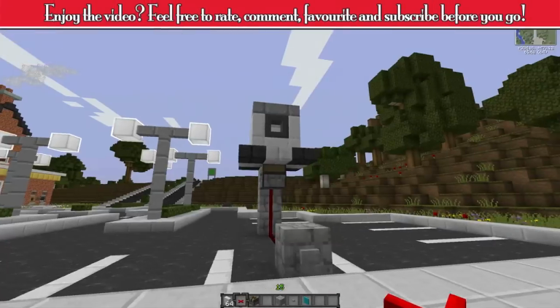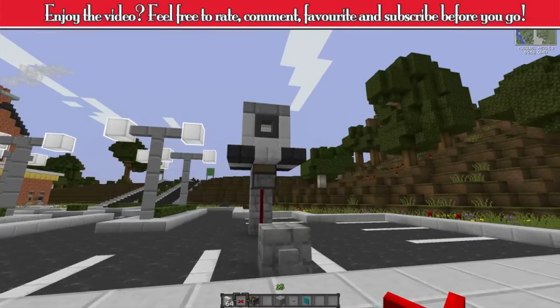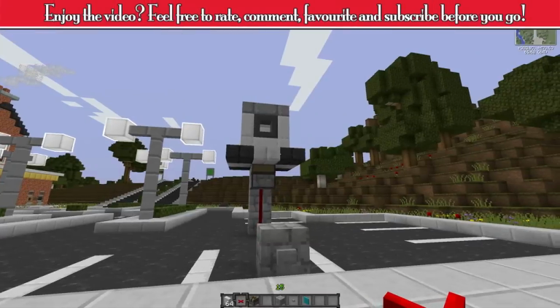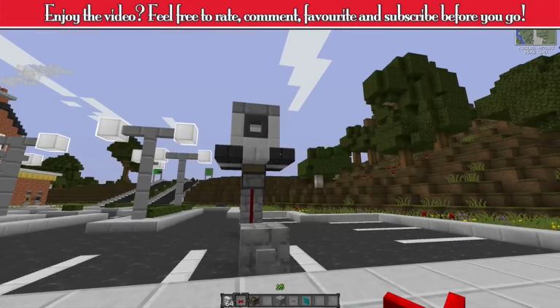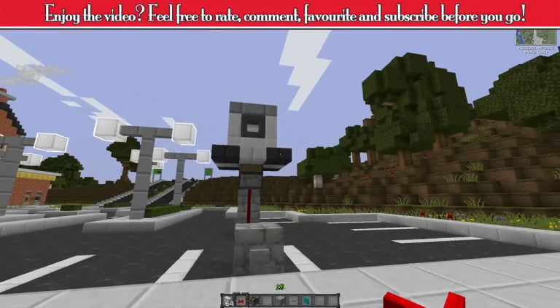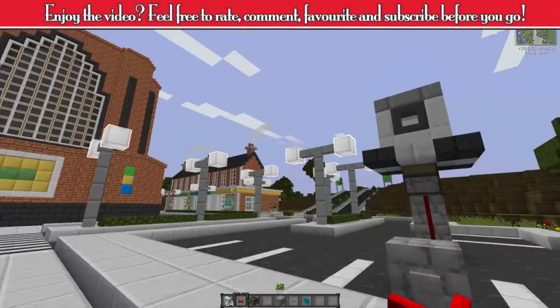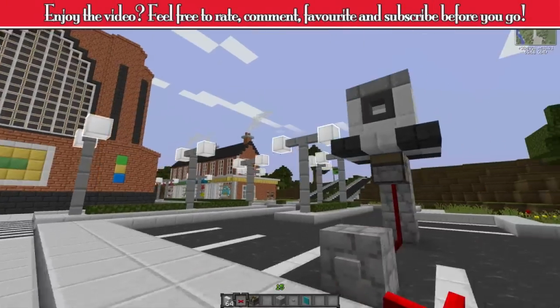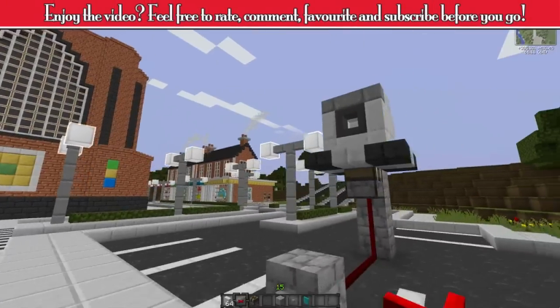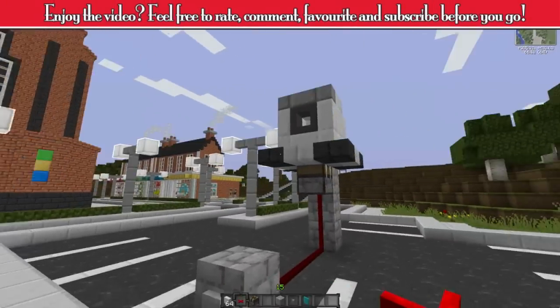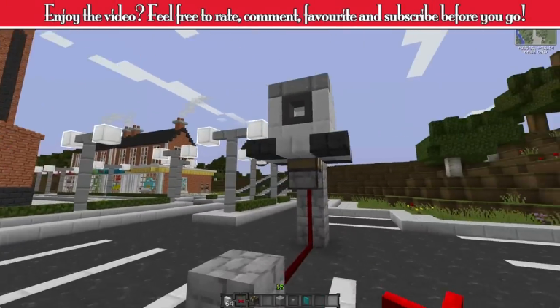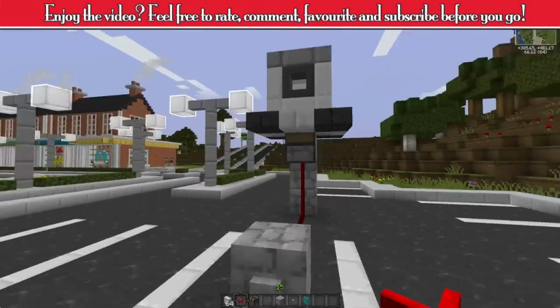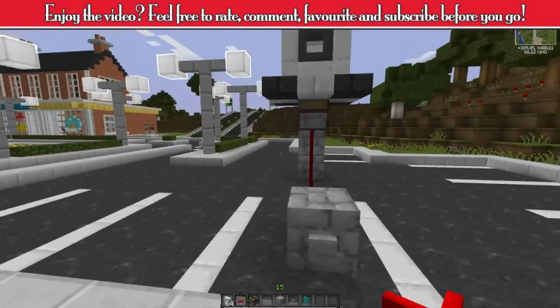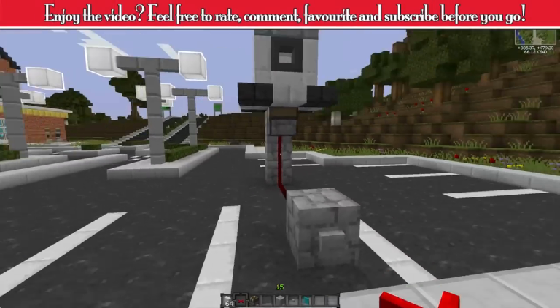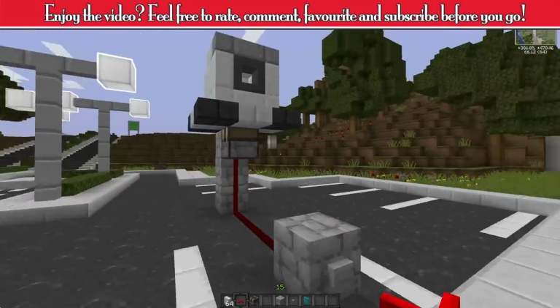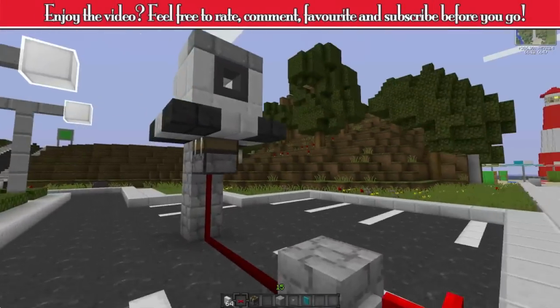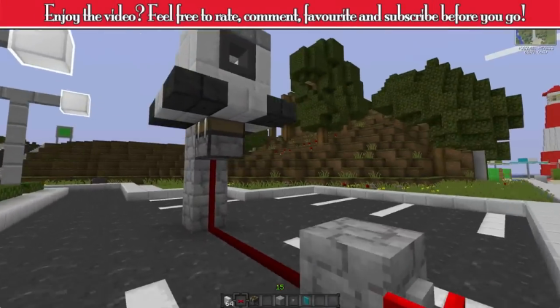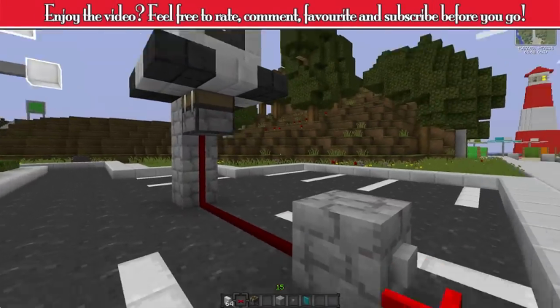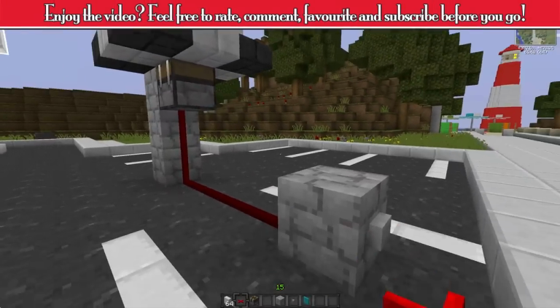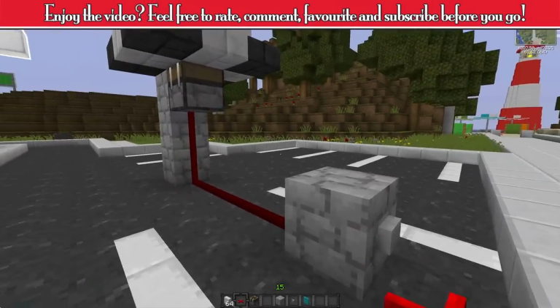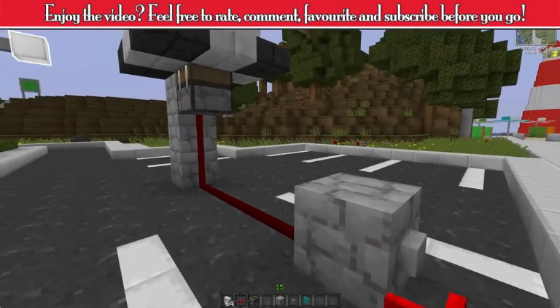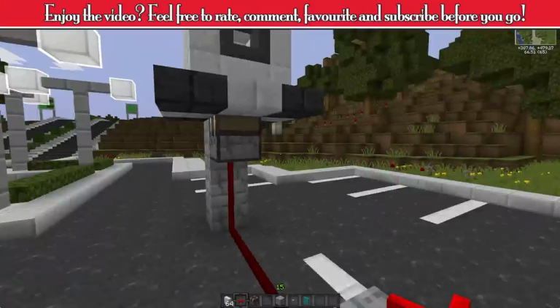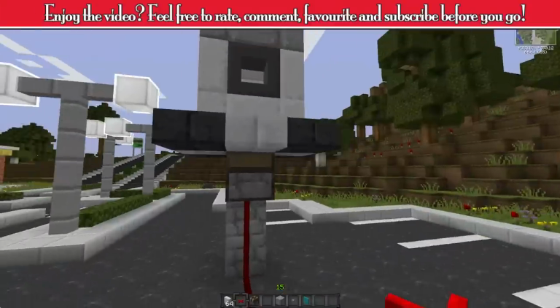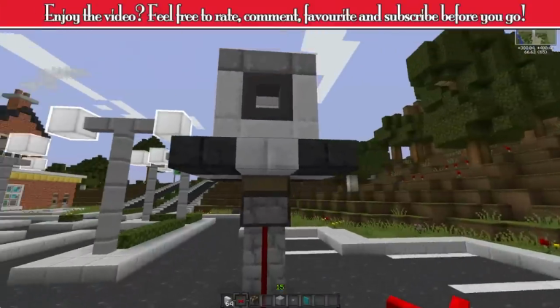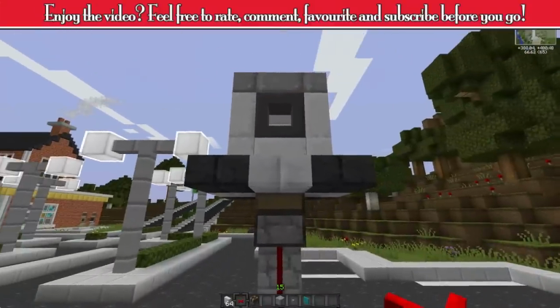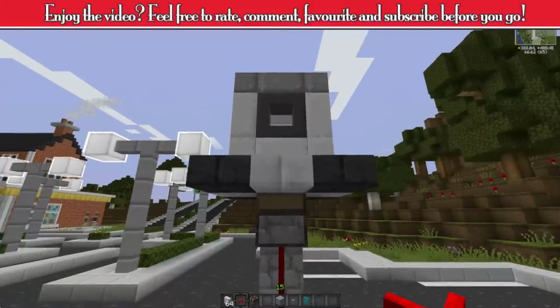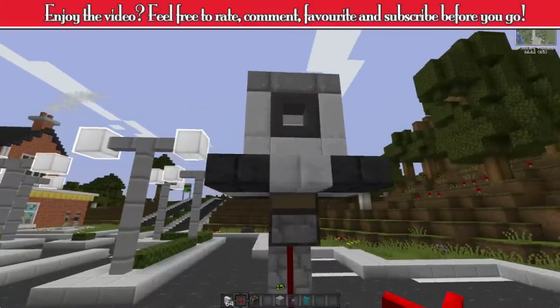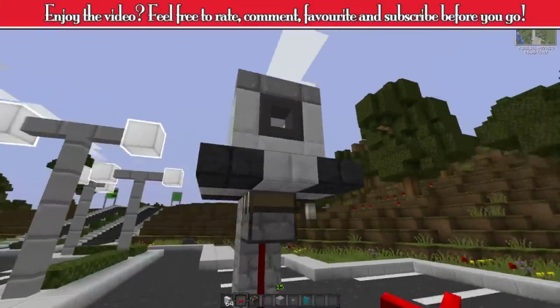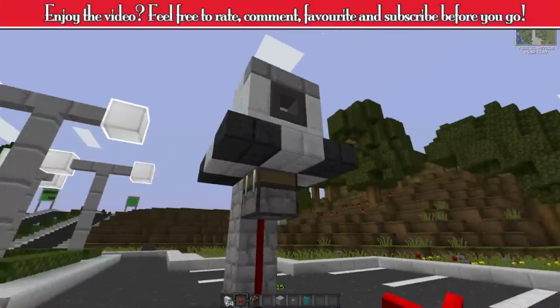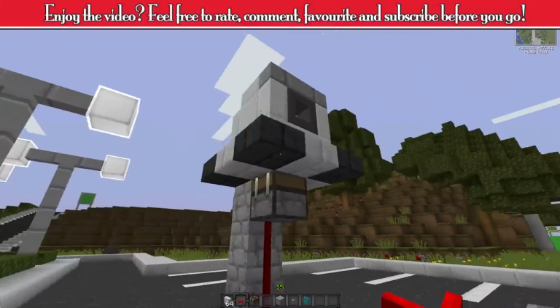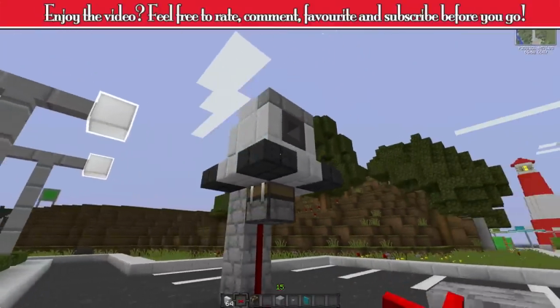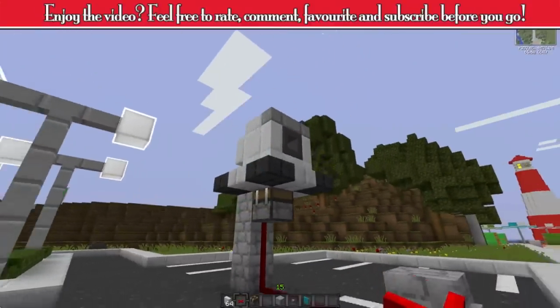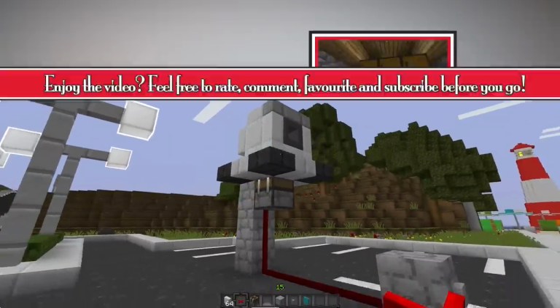So if you've enjoyed the video, please let me know by rating, commenting and subscribing. Until next time, thank you for watching and goodbye.